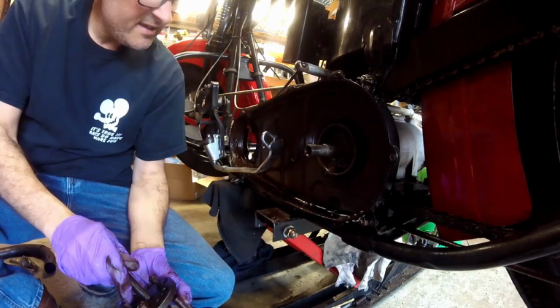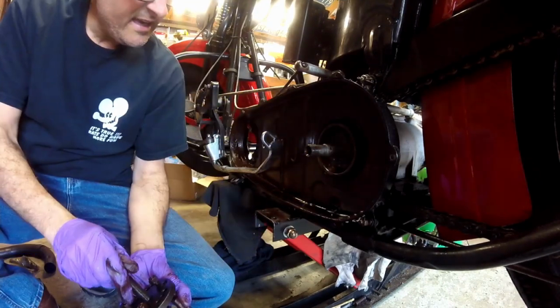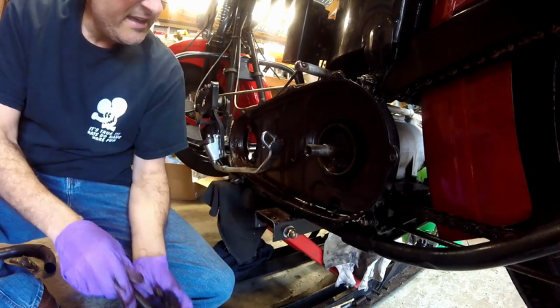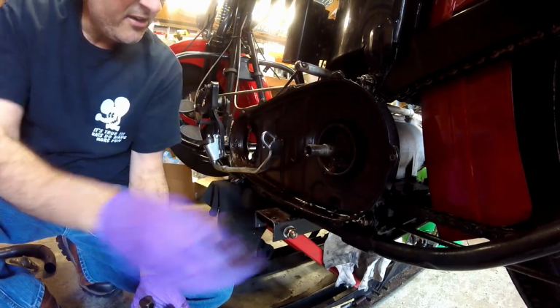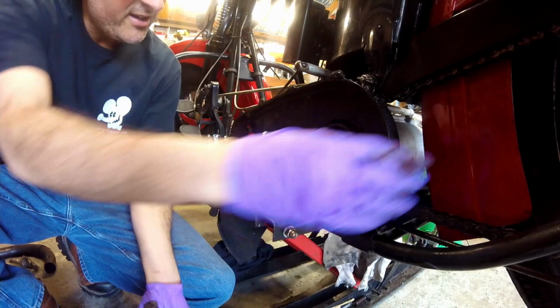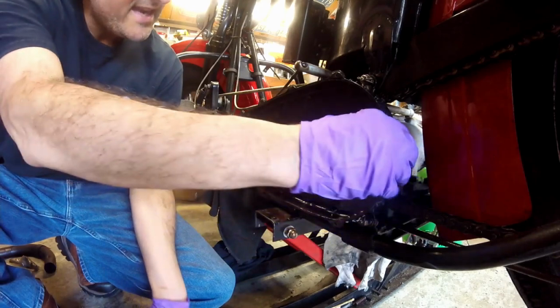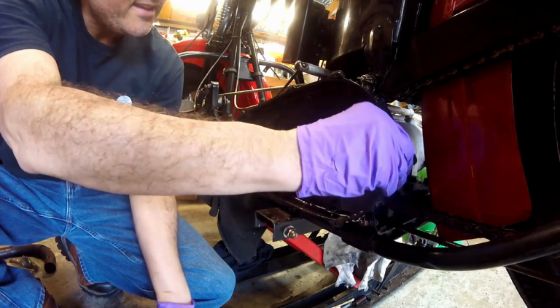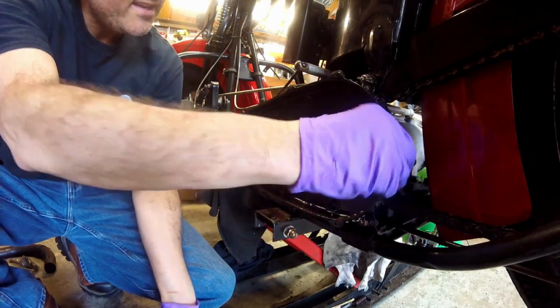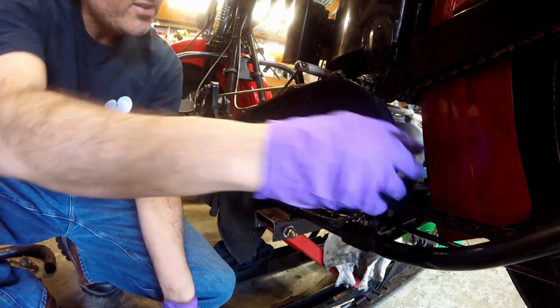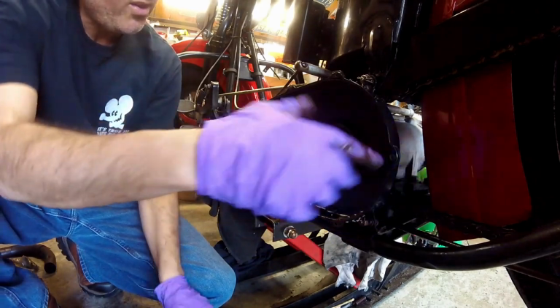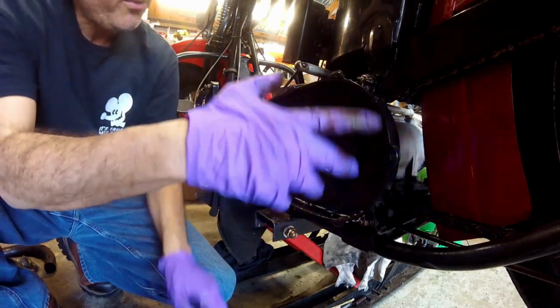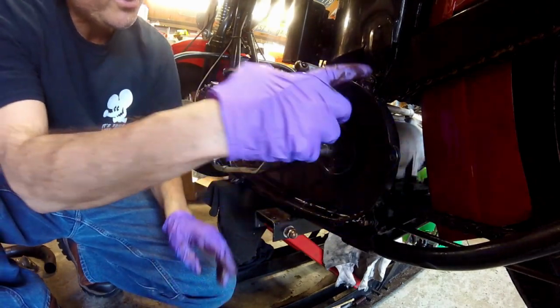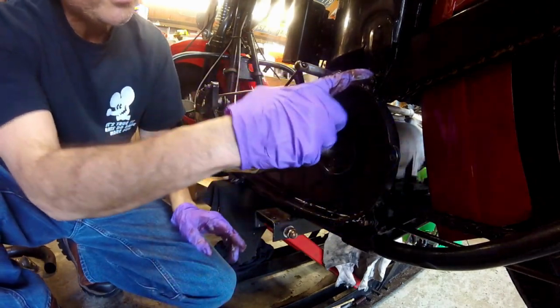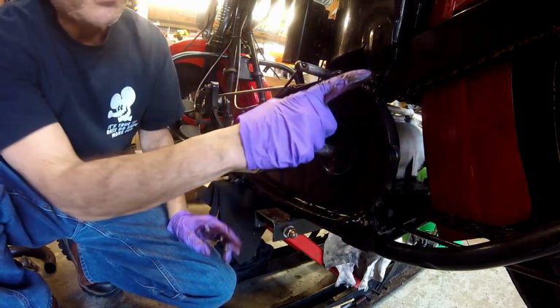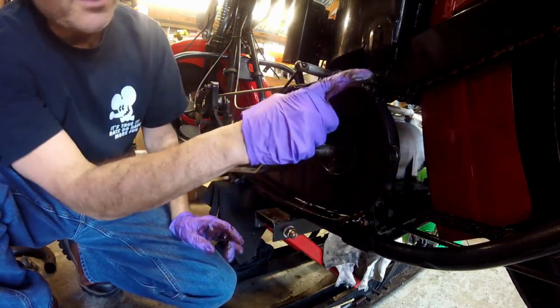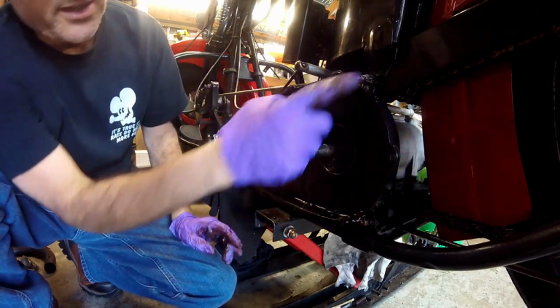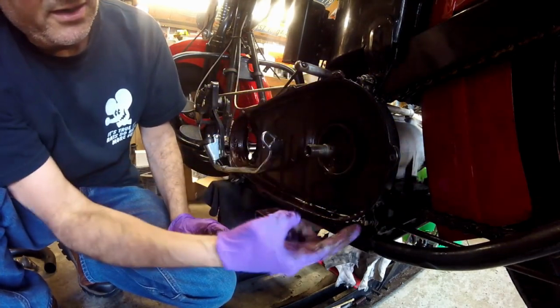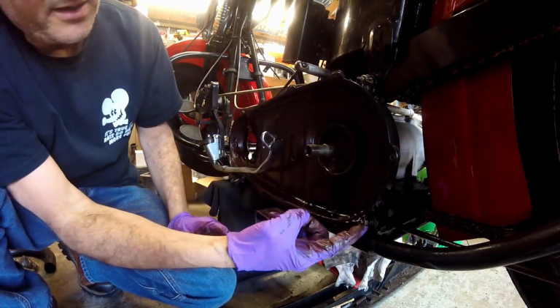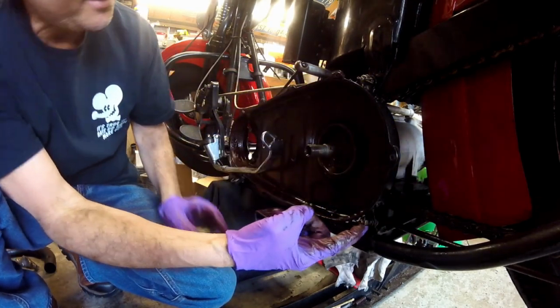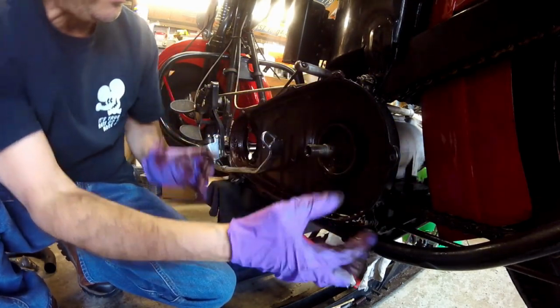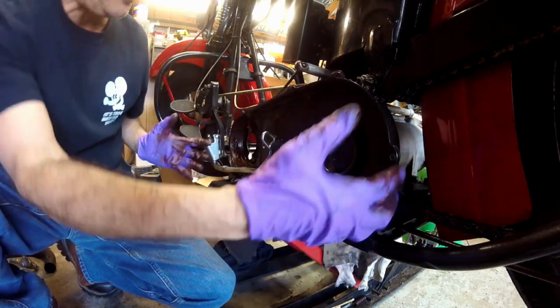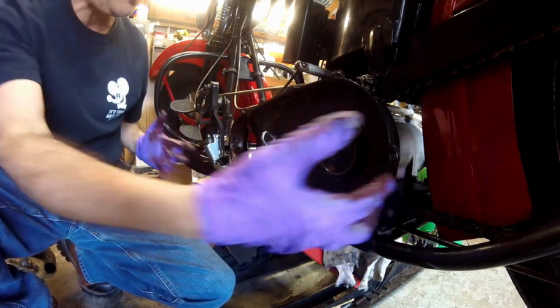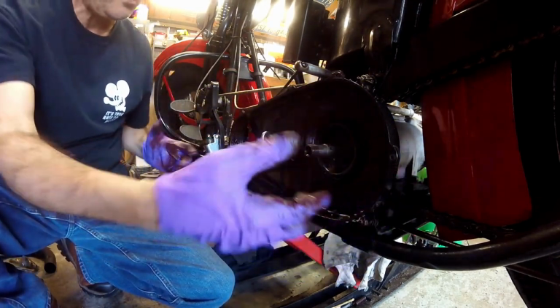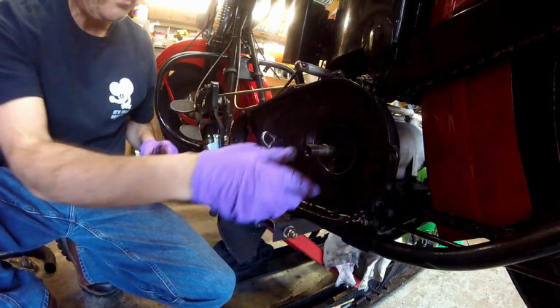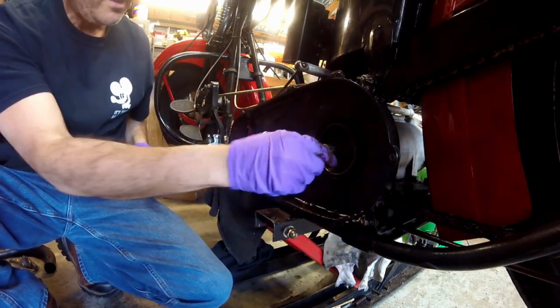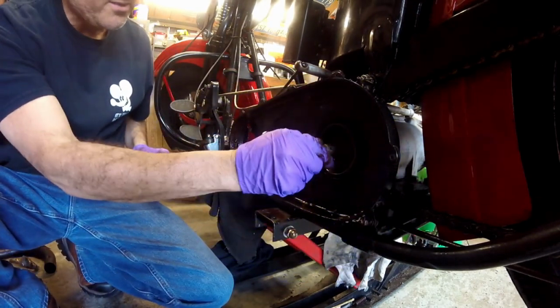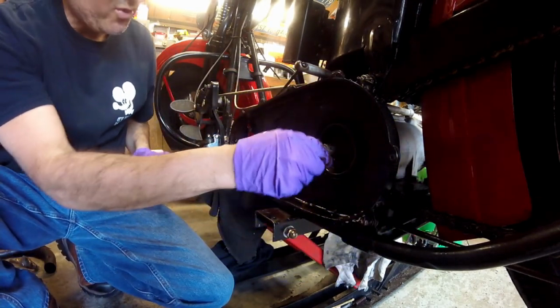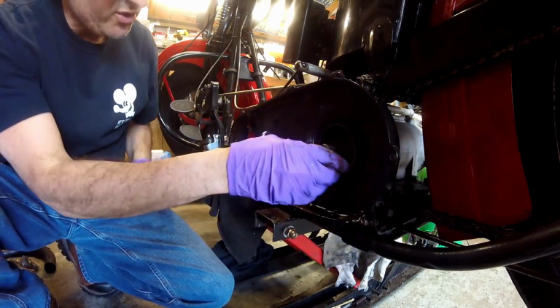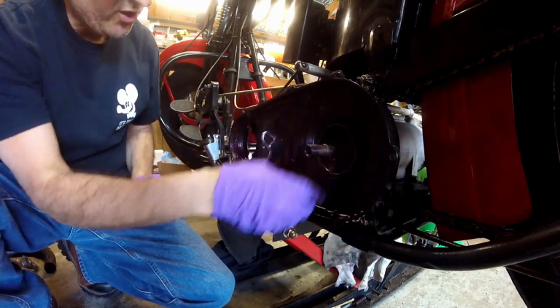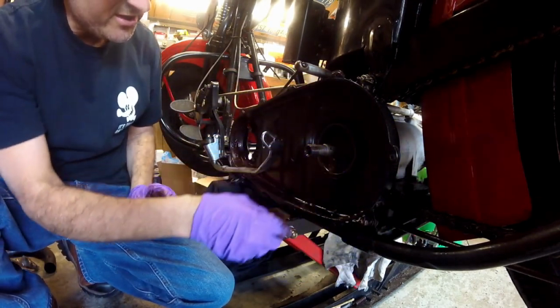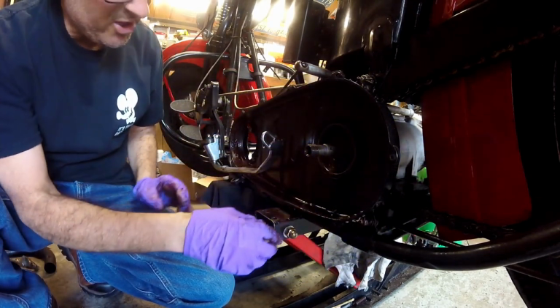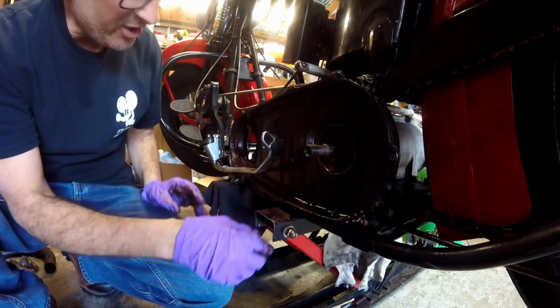Now you can take the tins off — this nut here and this nut — and expose the transmission.